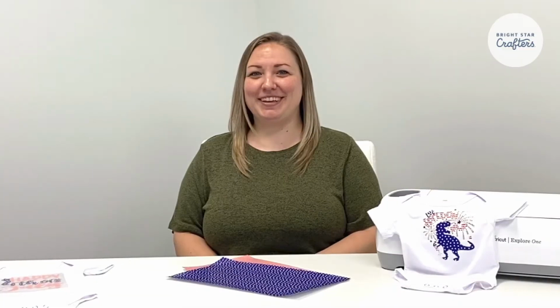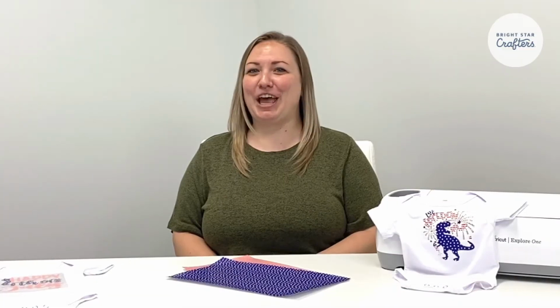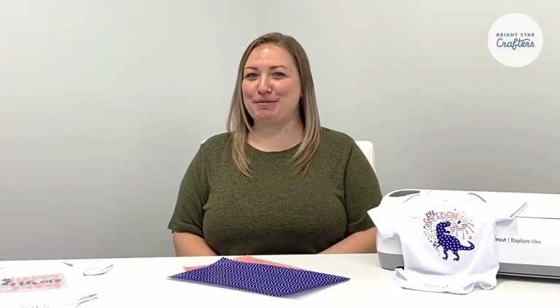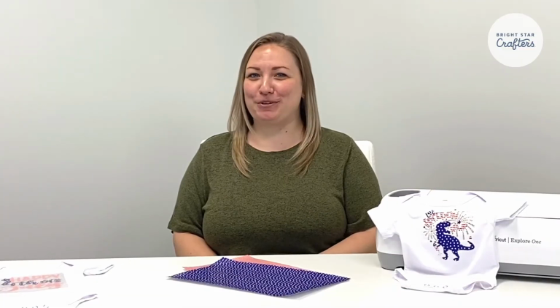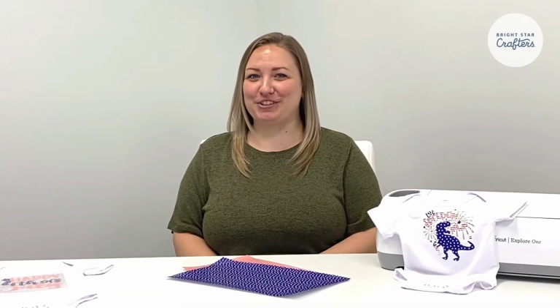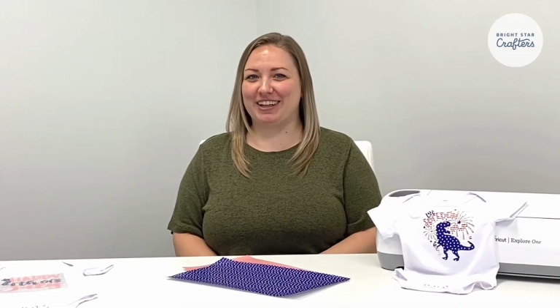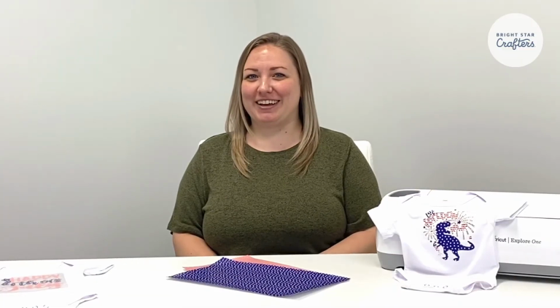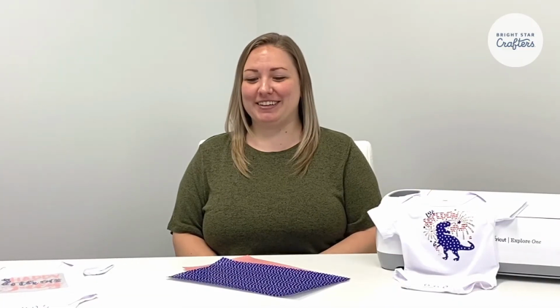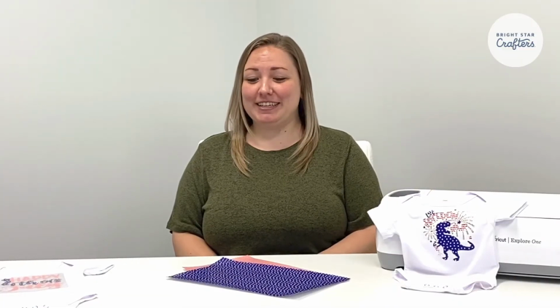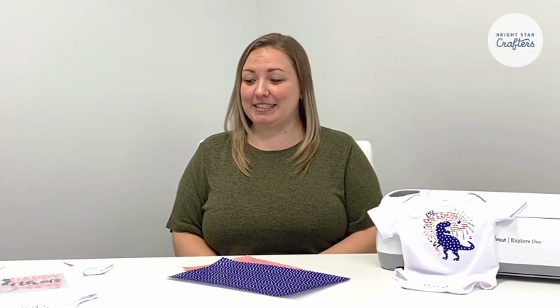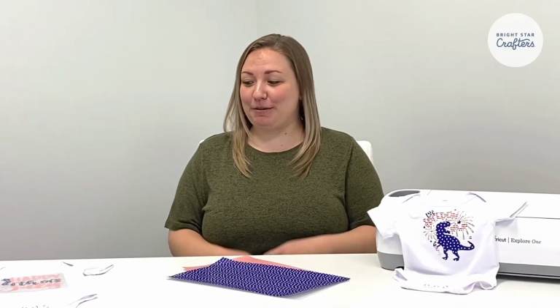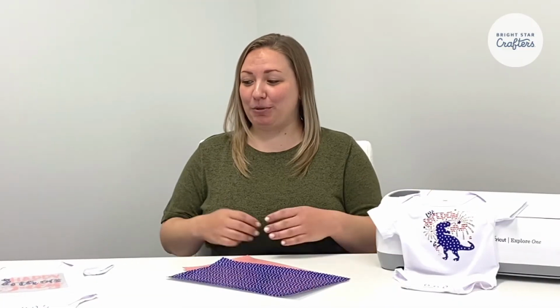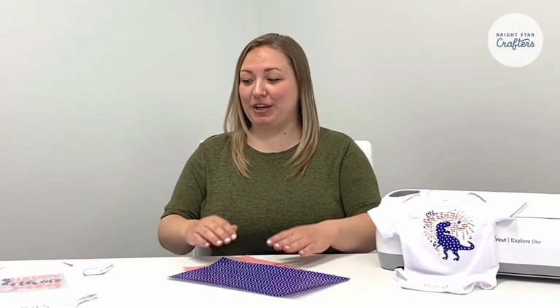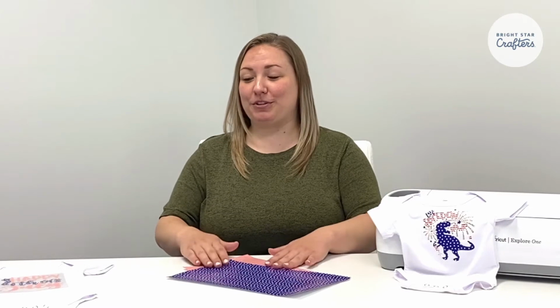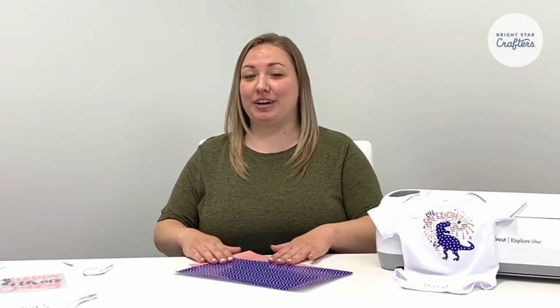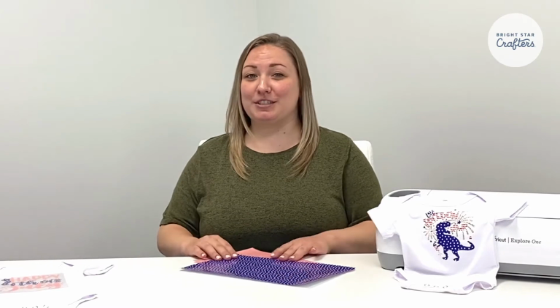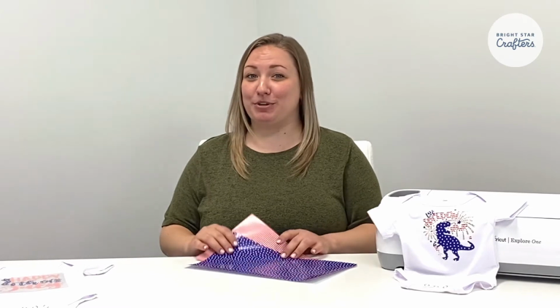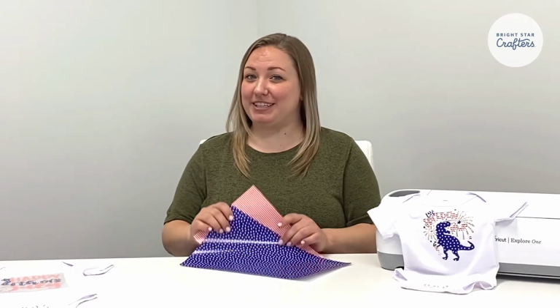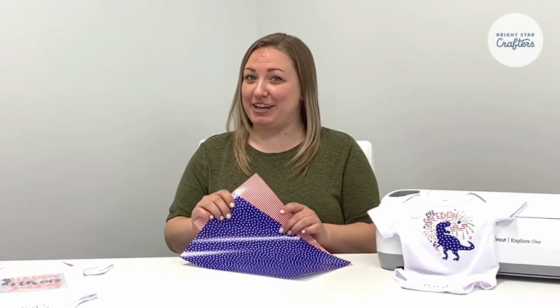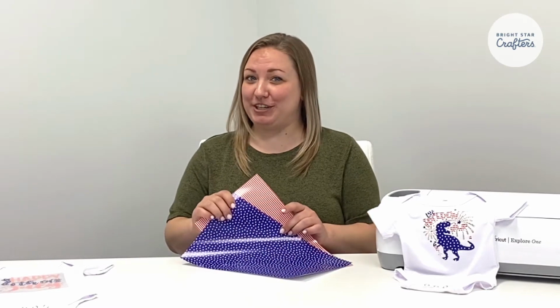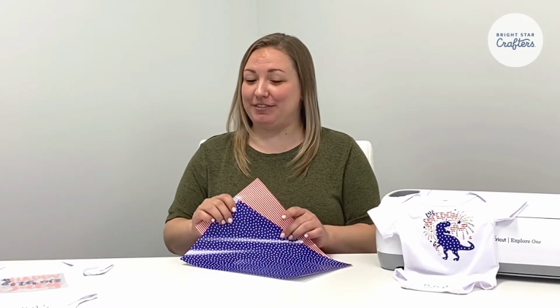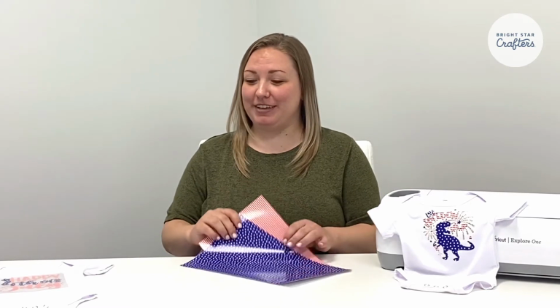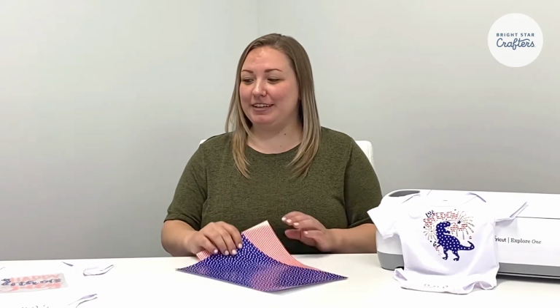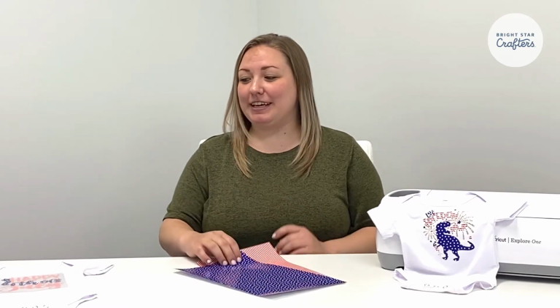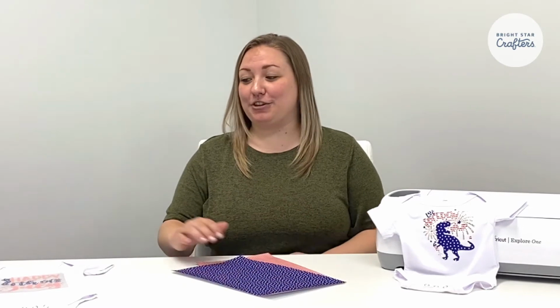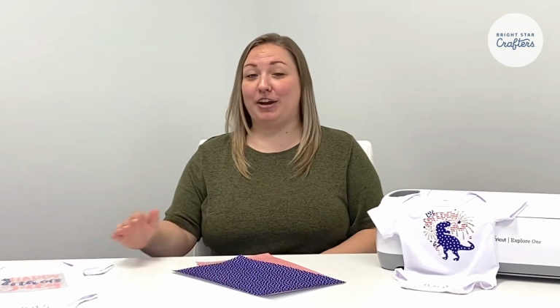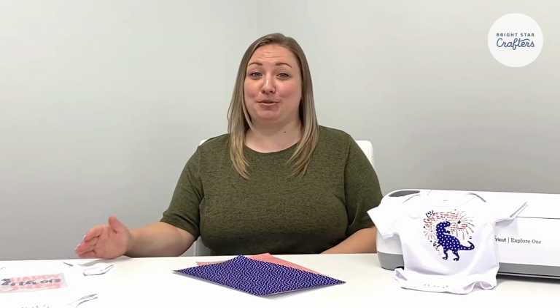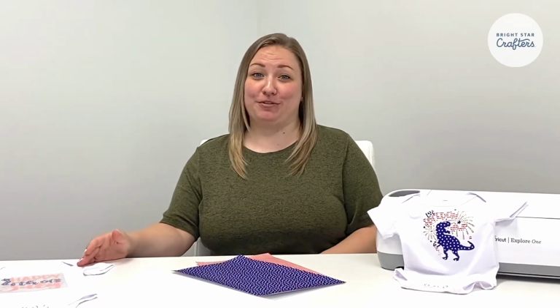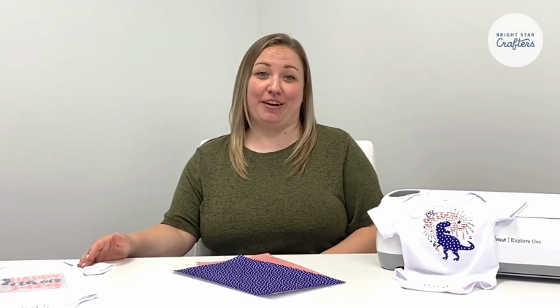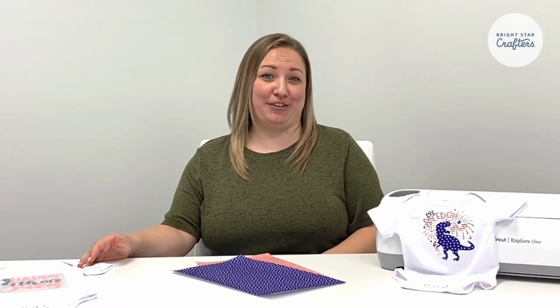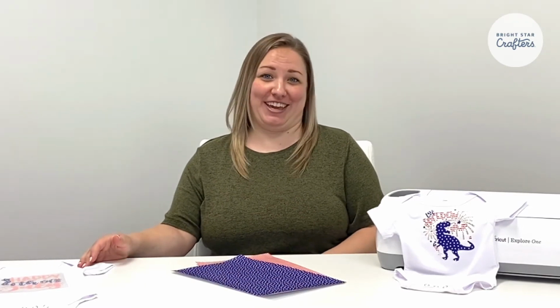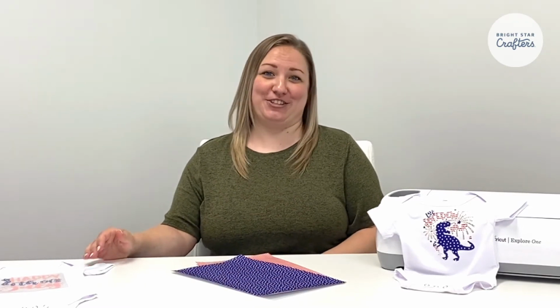Happy 4th of July! Today we're working with our custom printed HTV. It's a great option for every occasion.